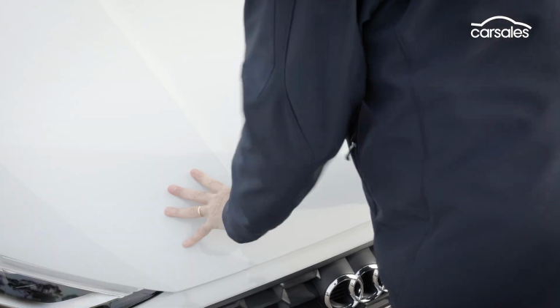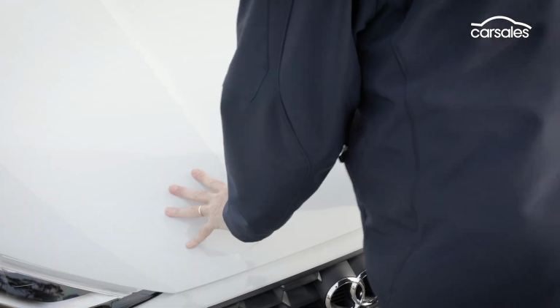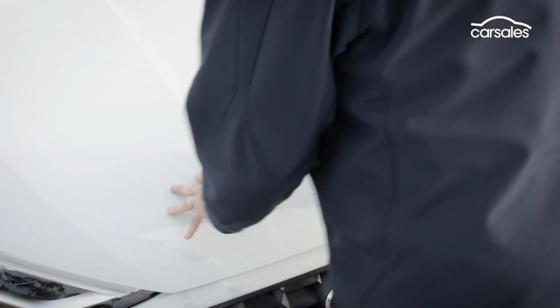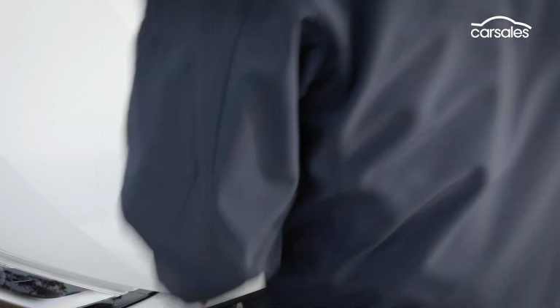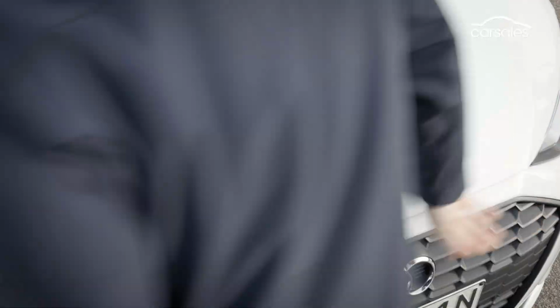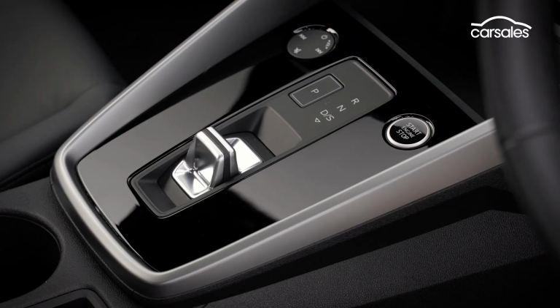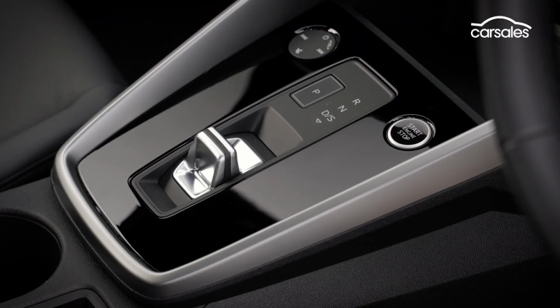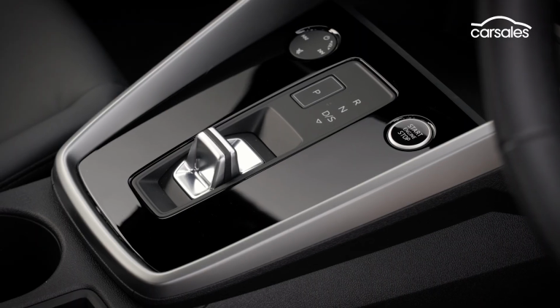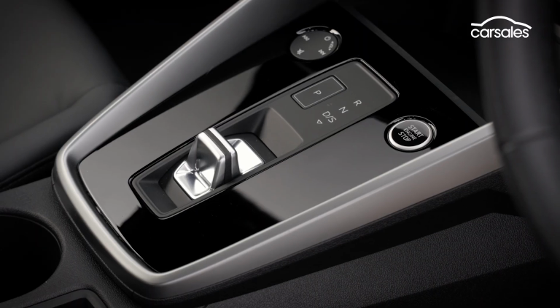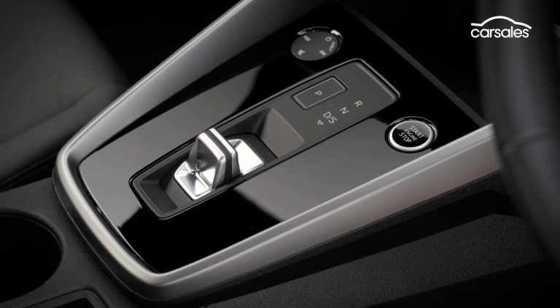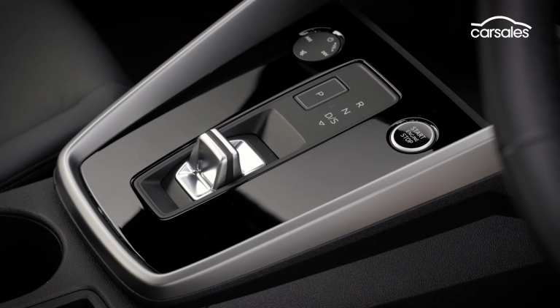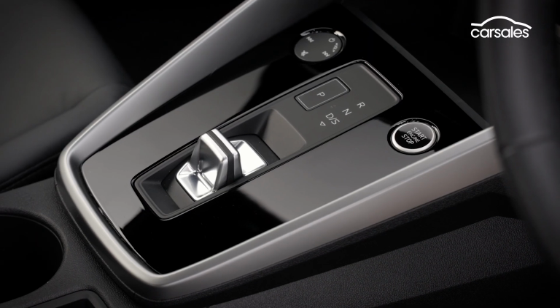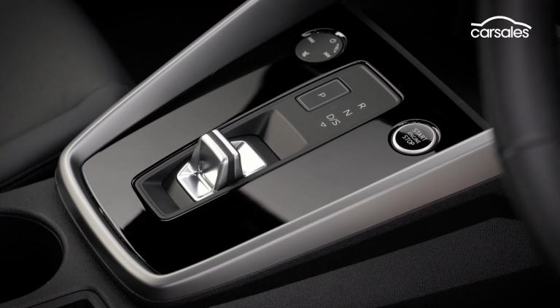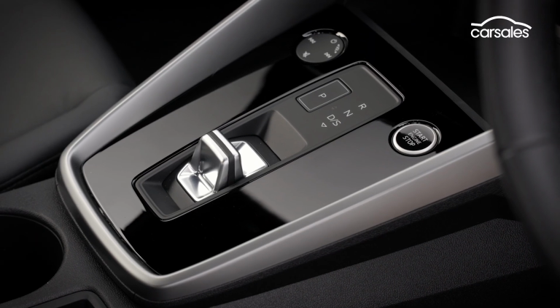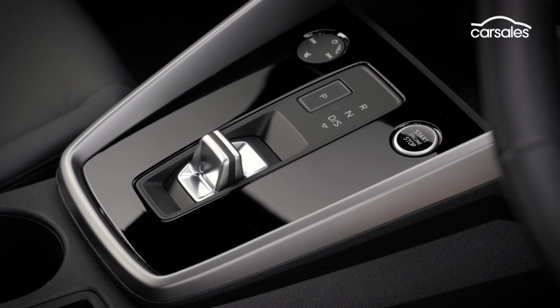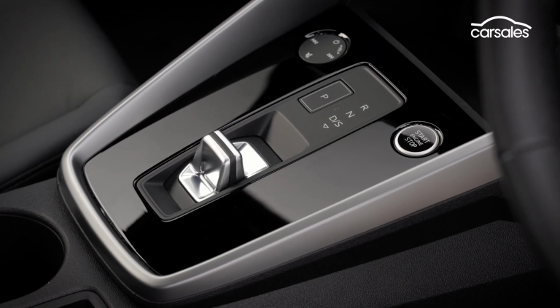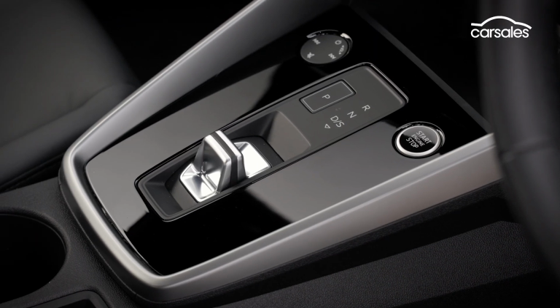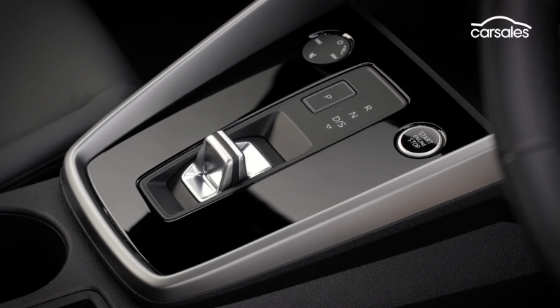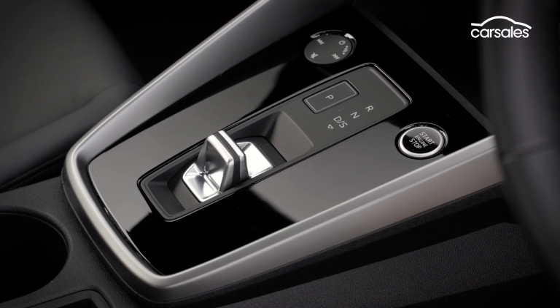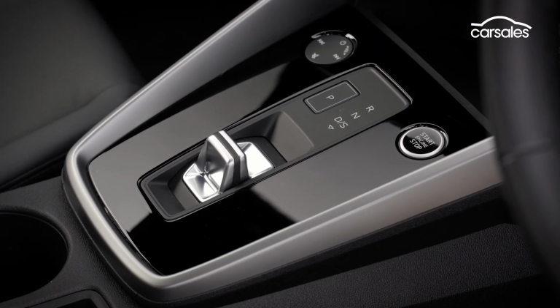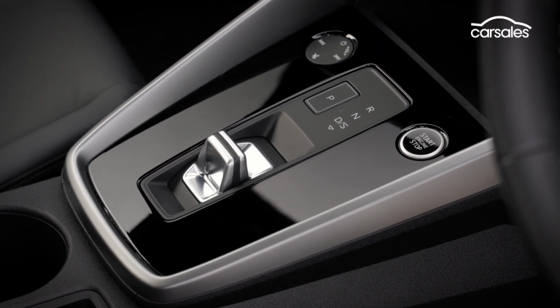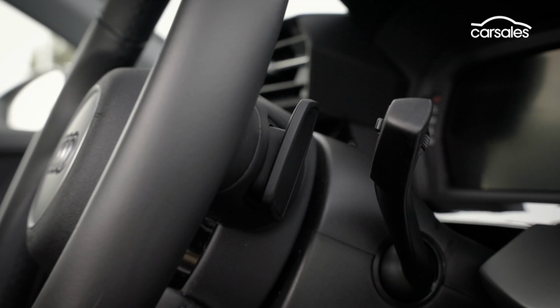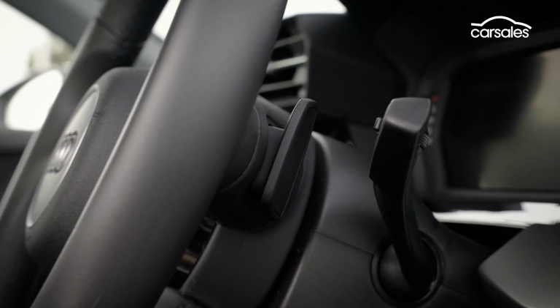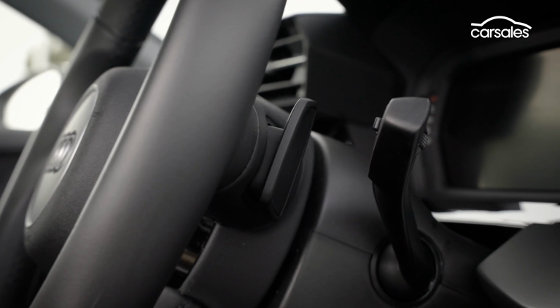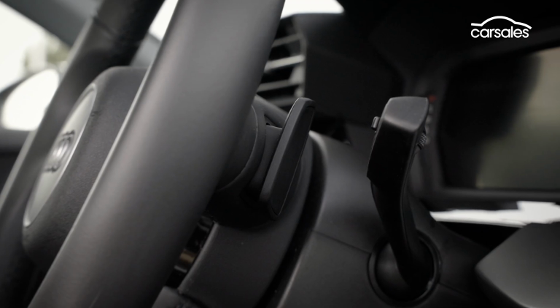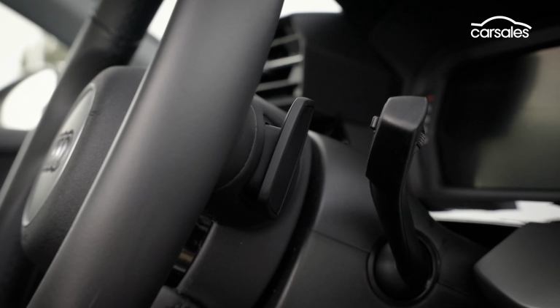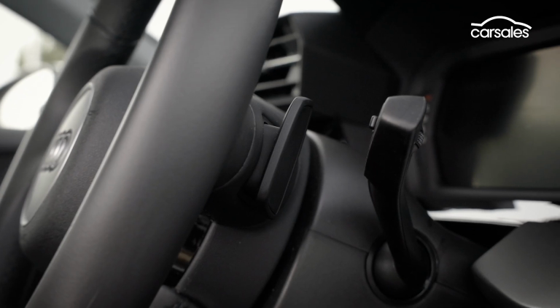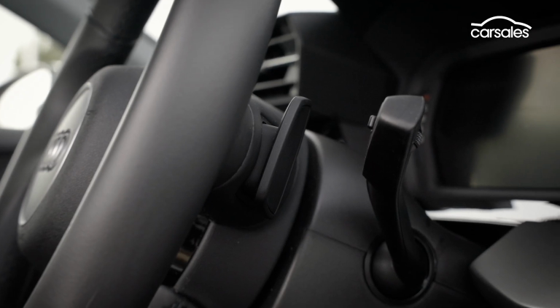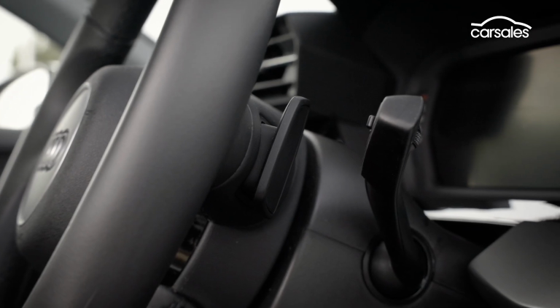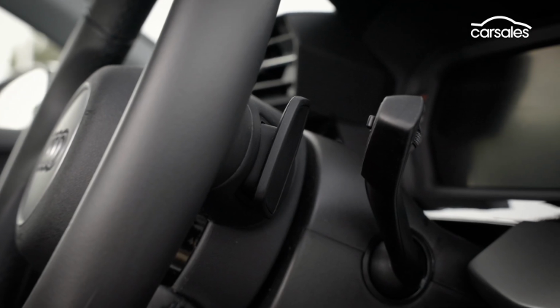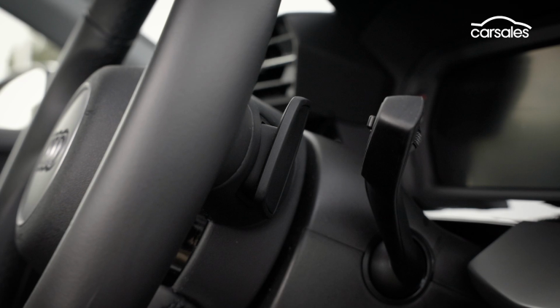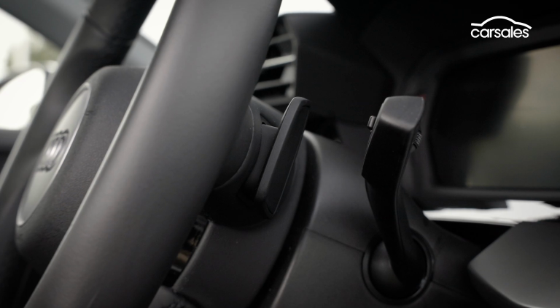The new gear setup means manual changes can only be made via the flappy paddles on the steering wheel.